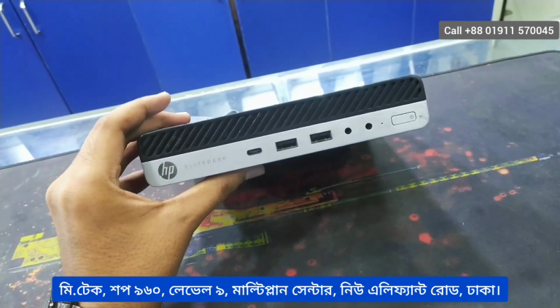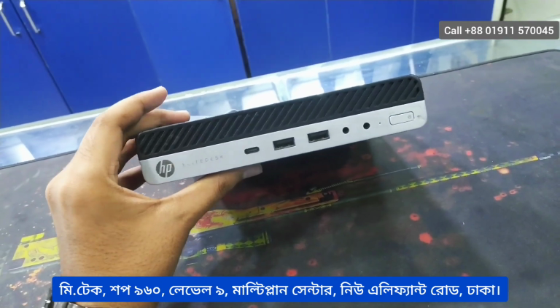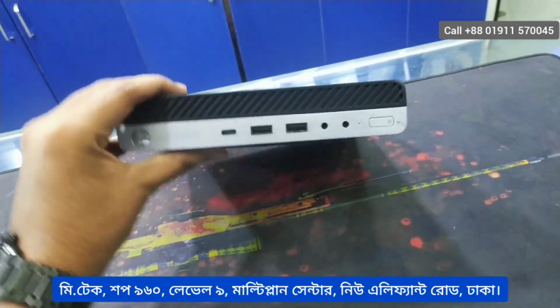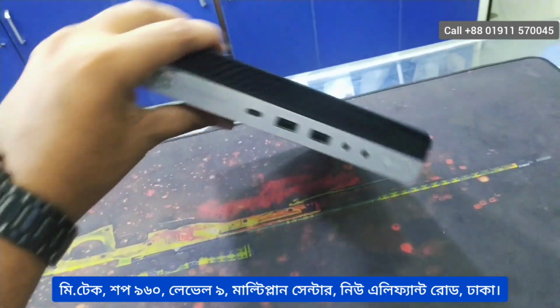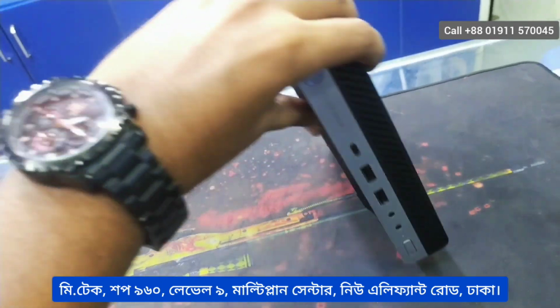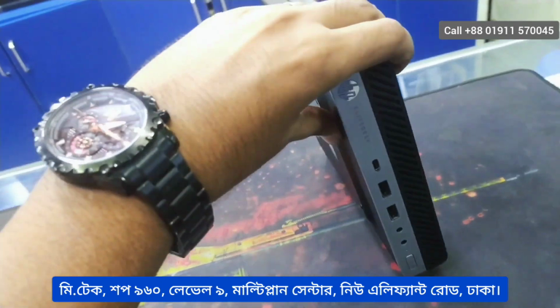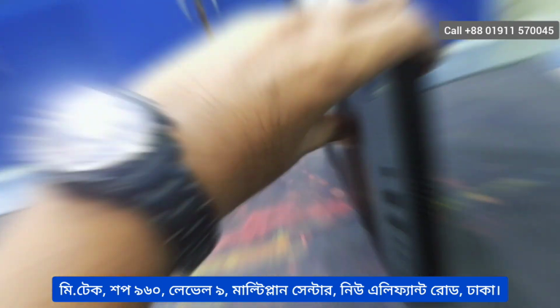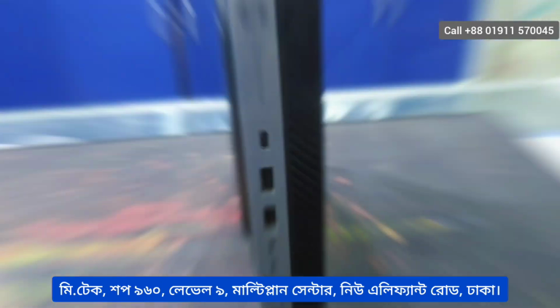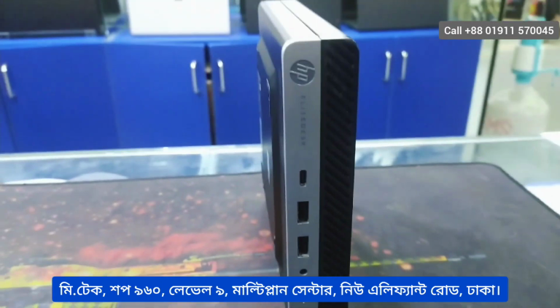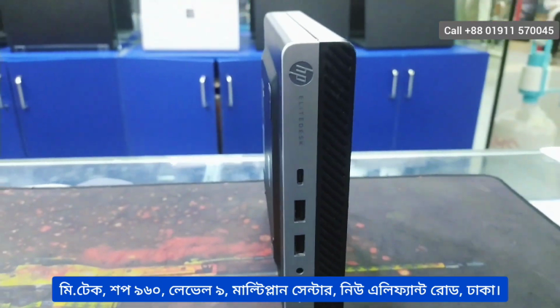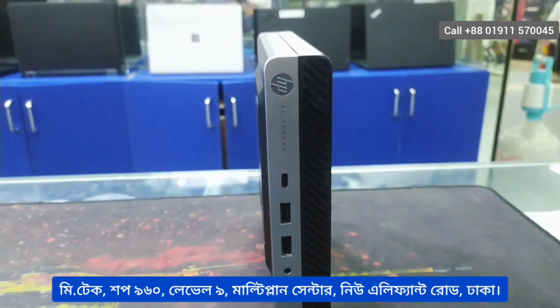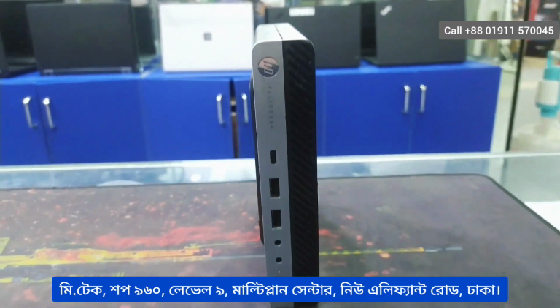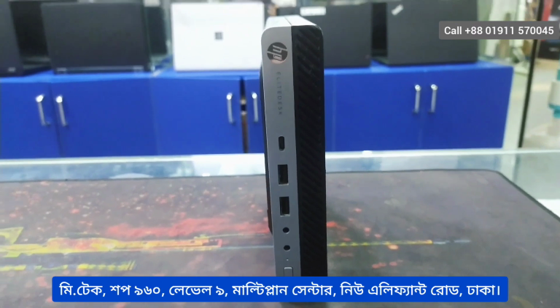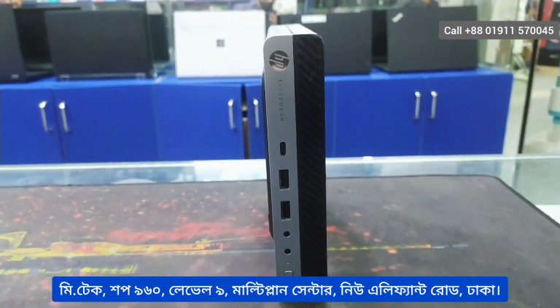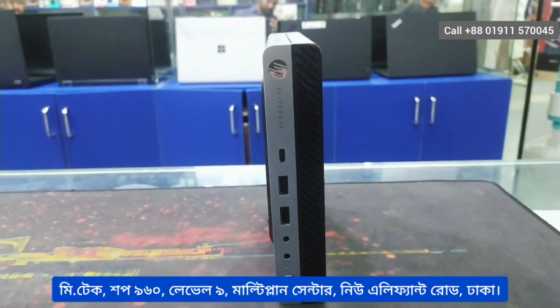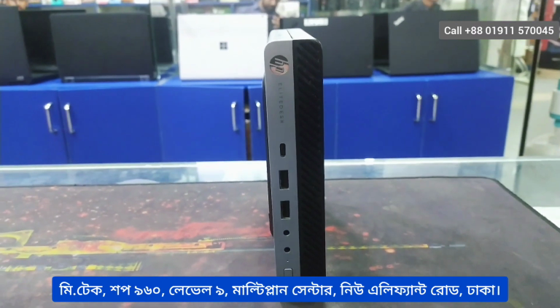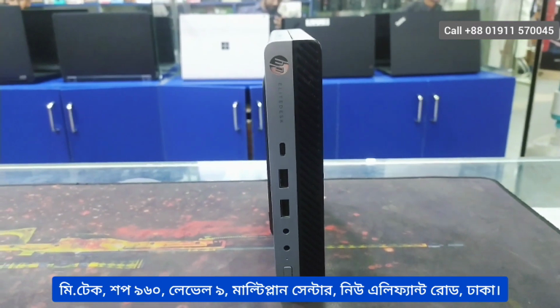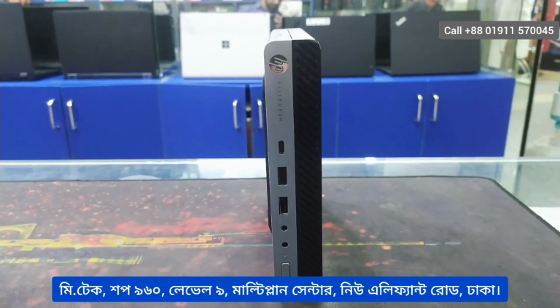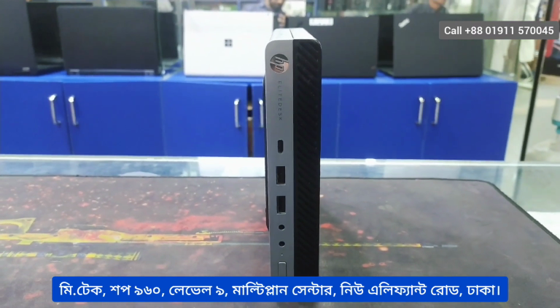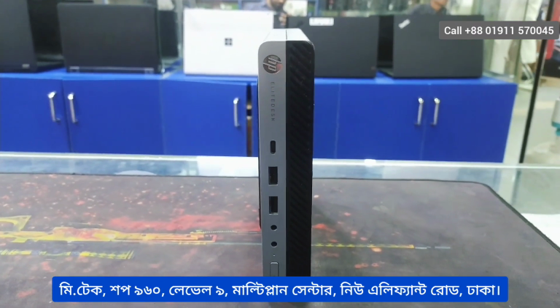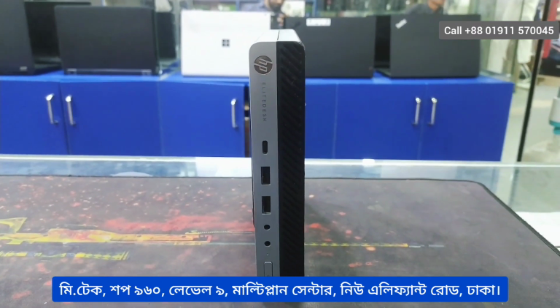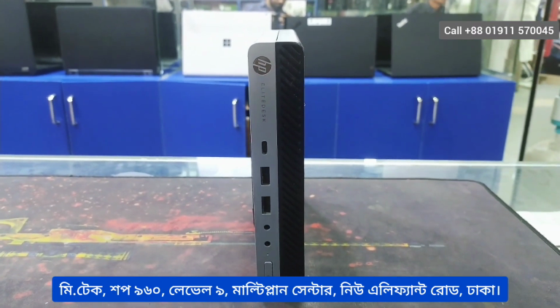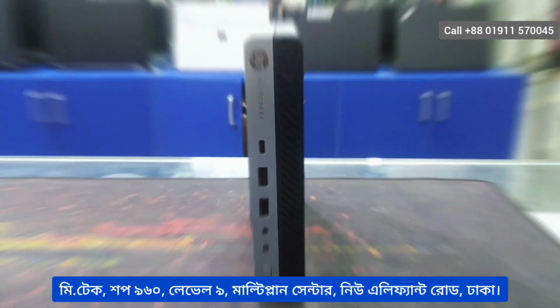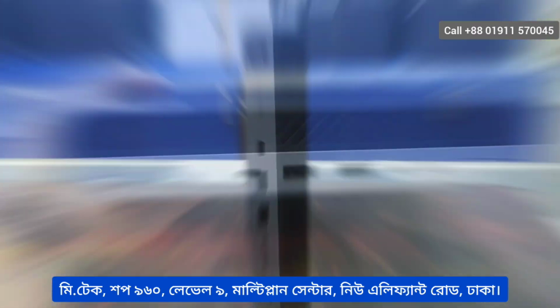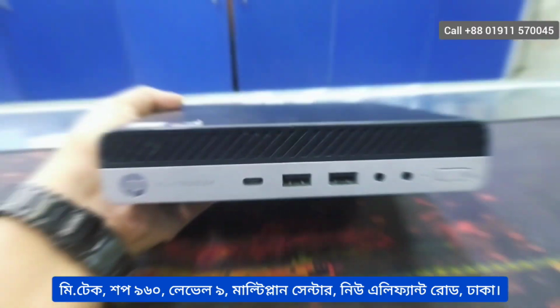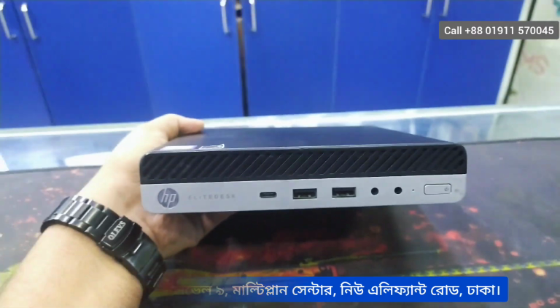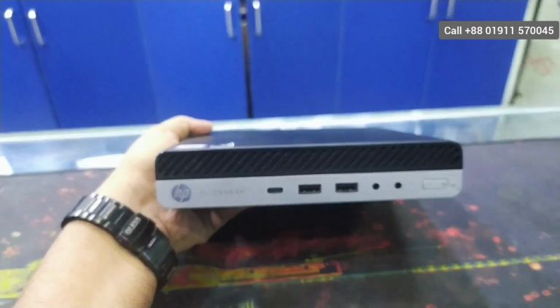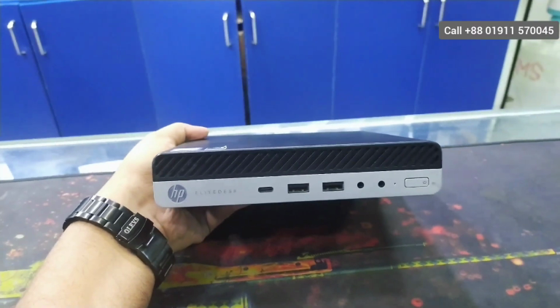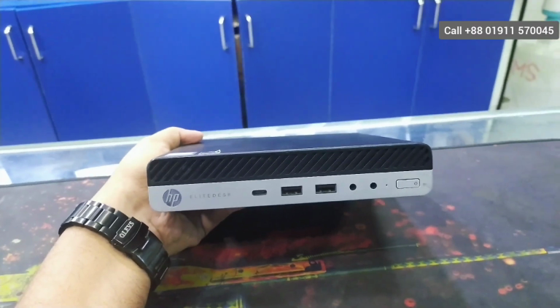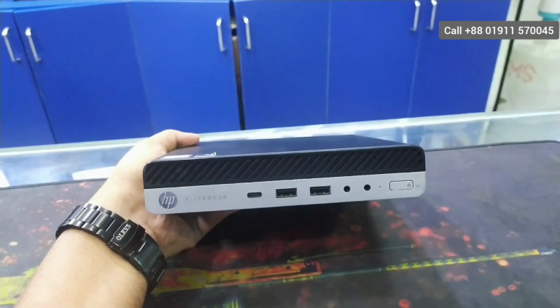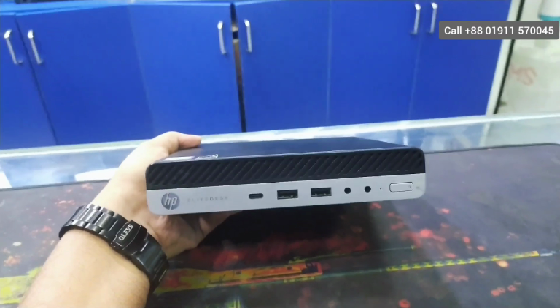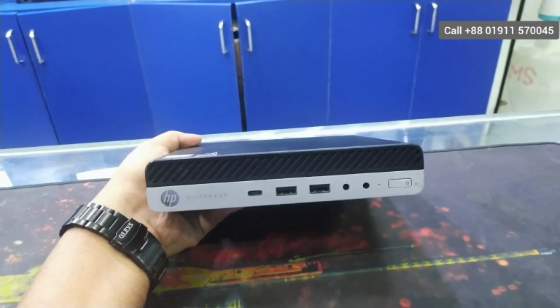Viewers, let's see how our collection is. The brand mini PC's huge collection — let's see.